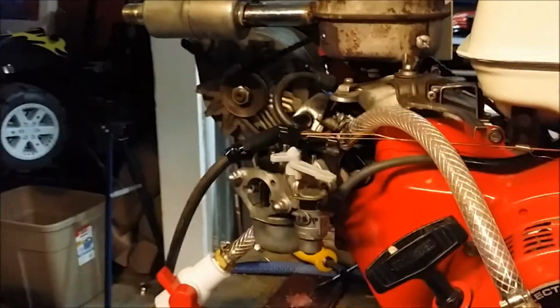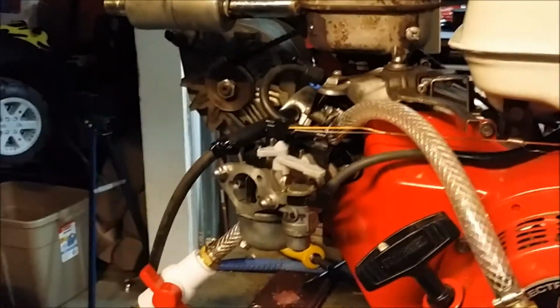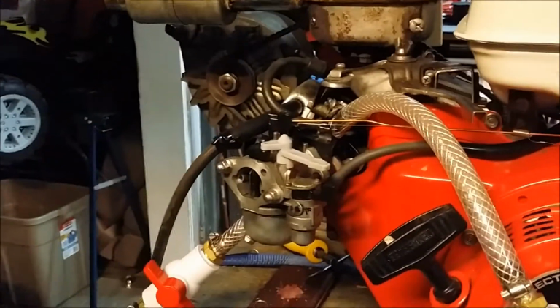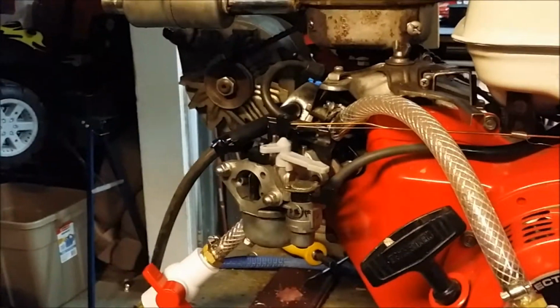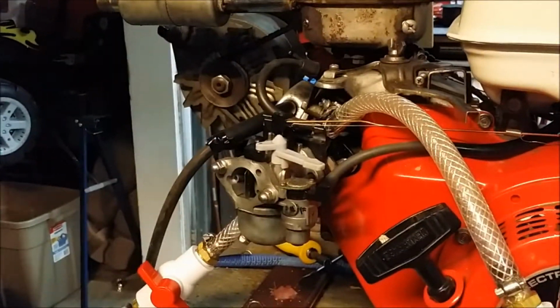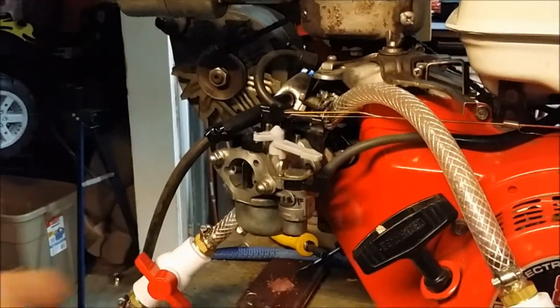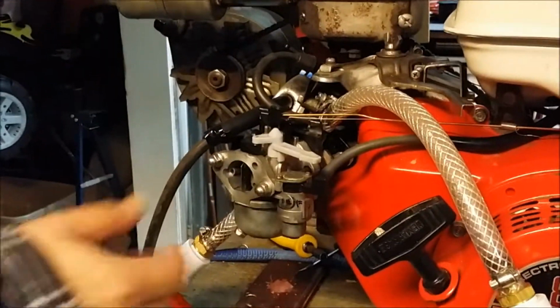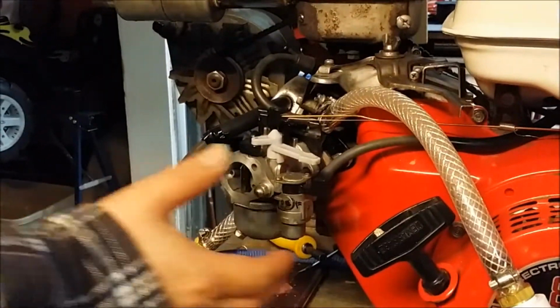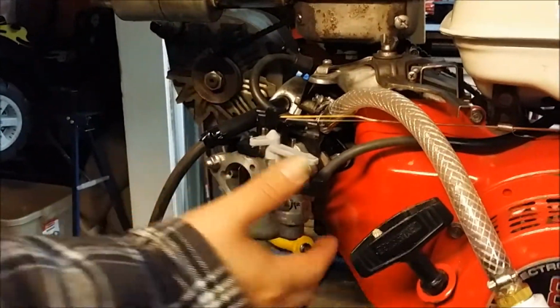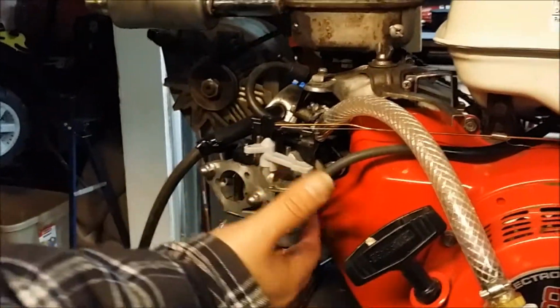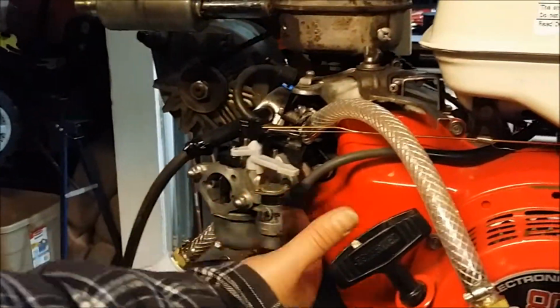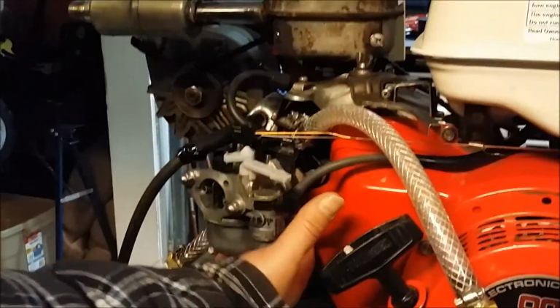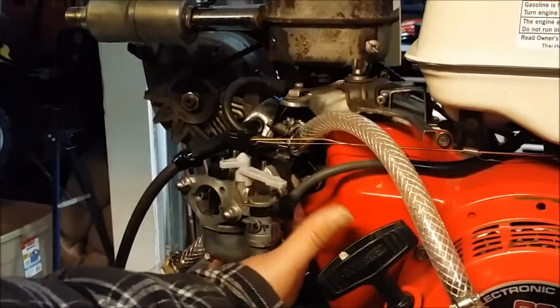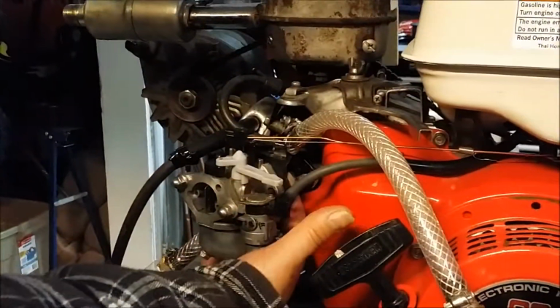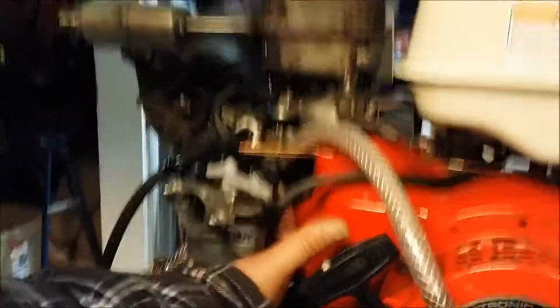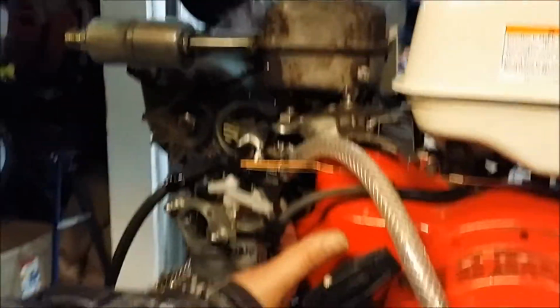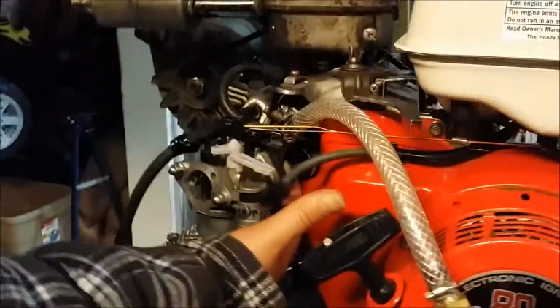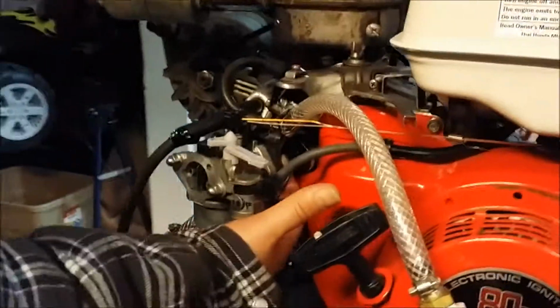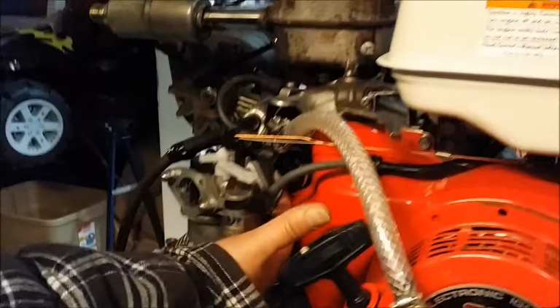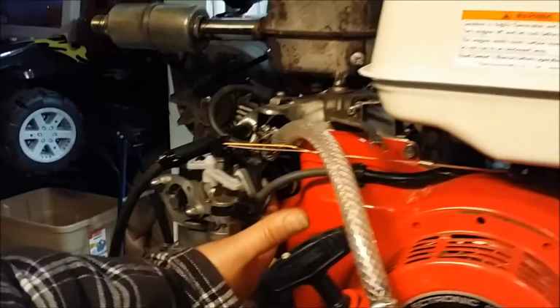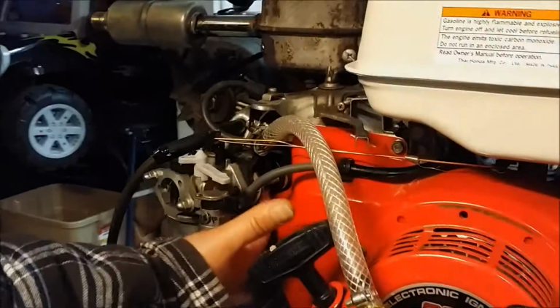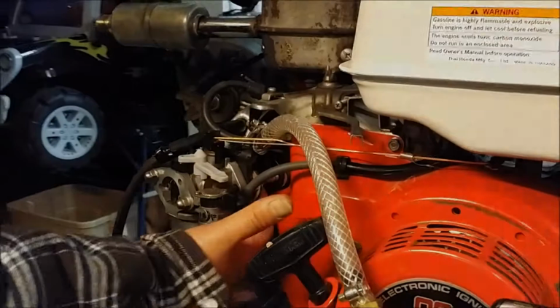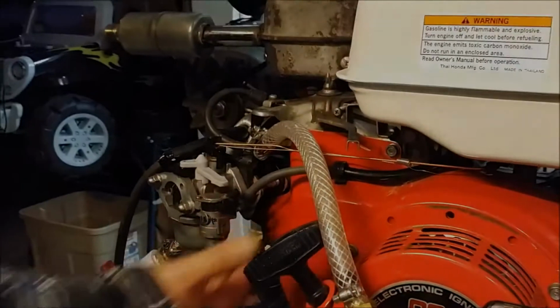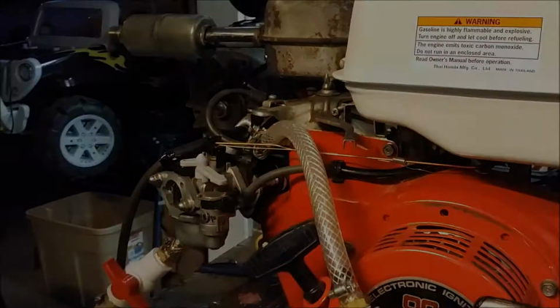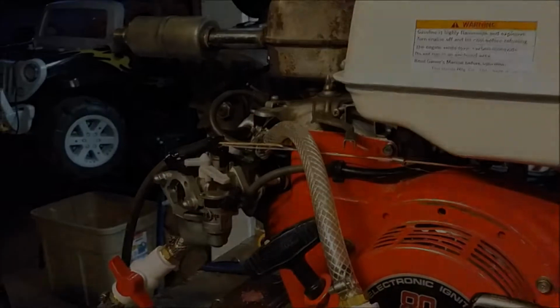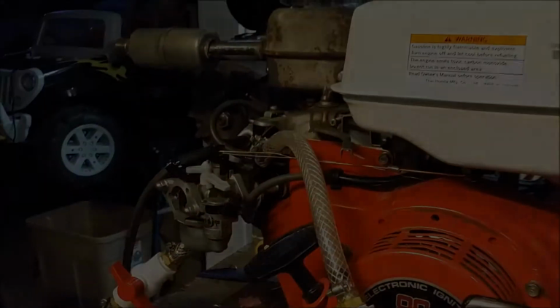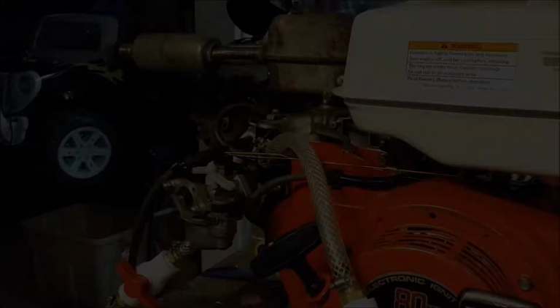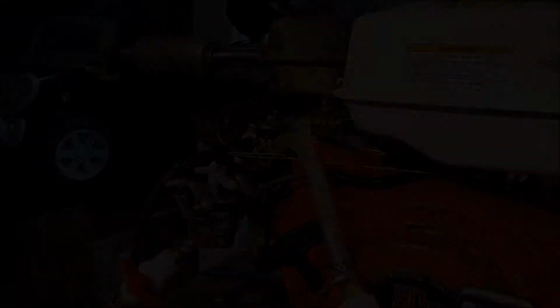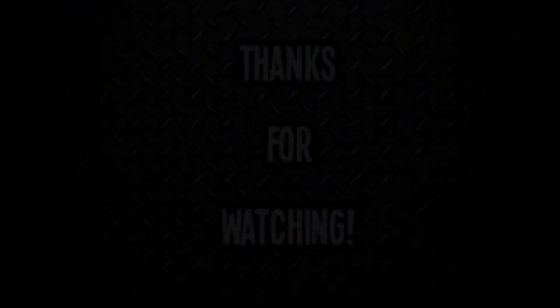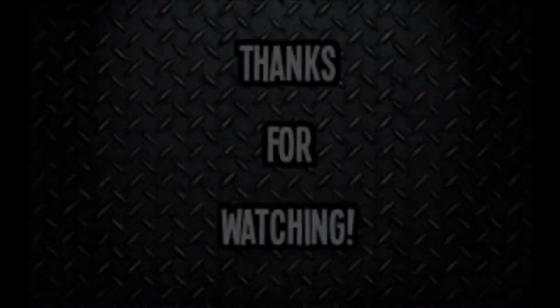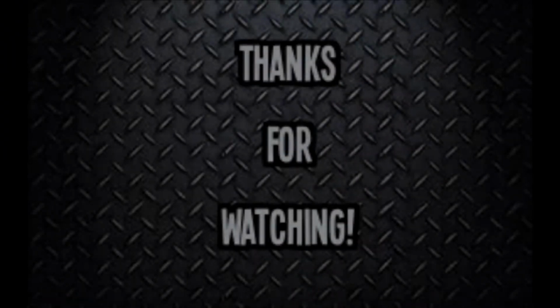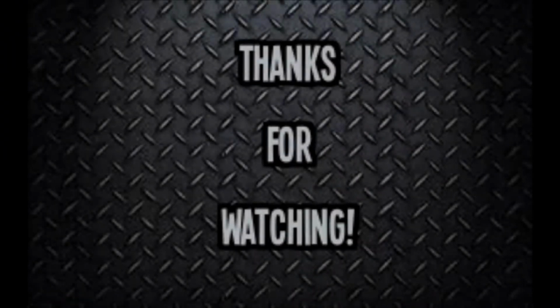So thank you very much for watching Gongshou Garage and stay tuned for part two of the test. Here we go.